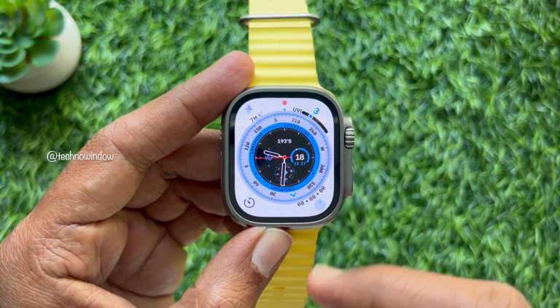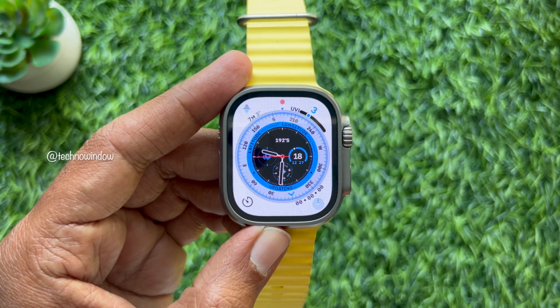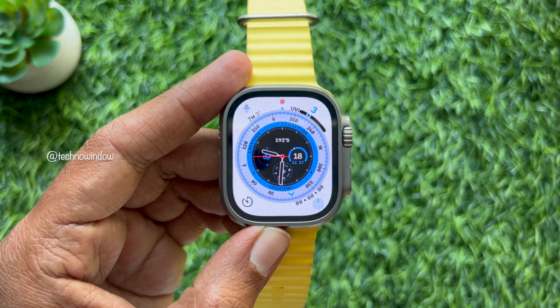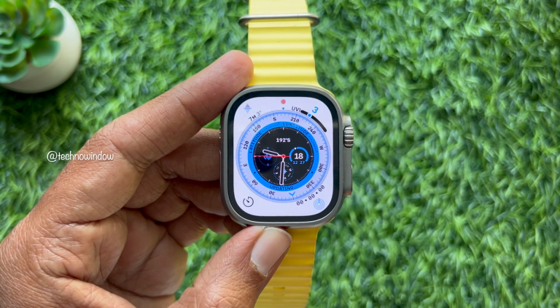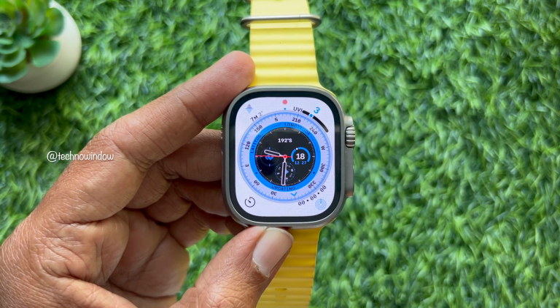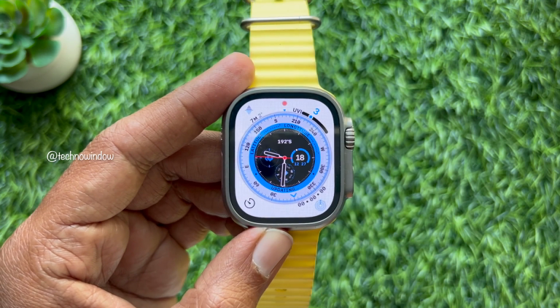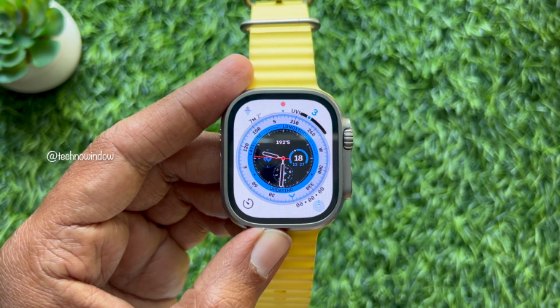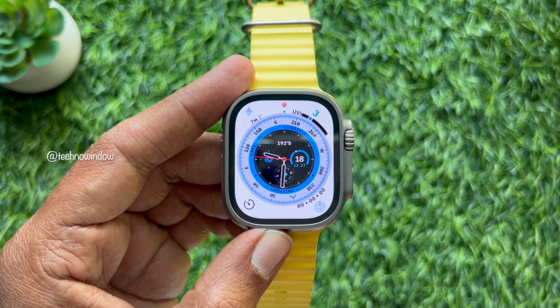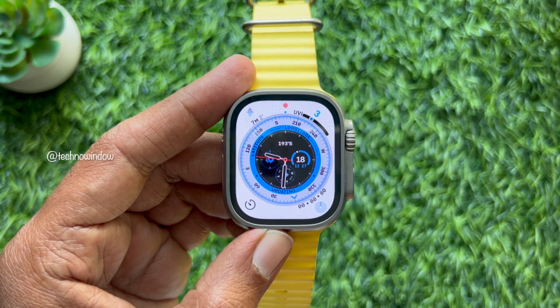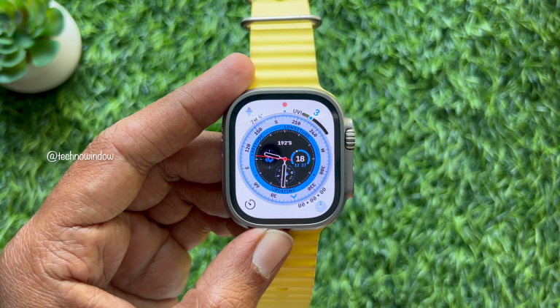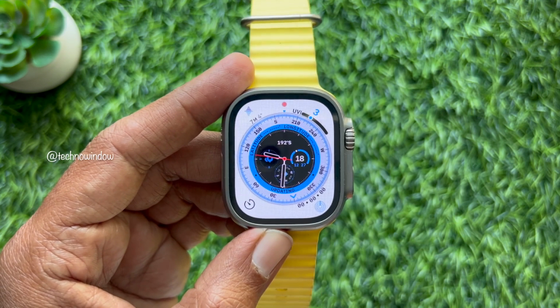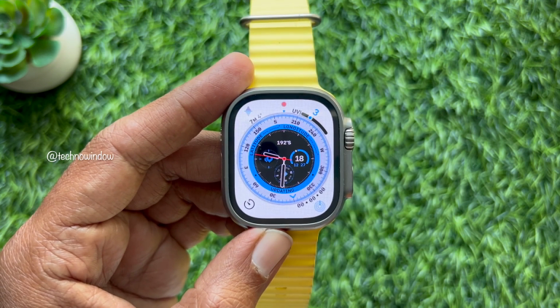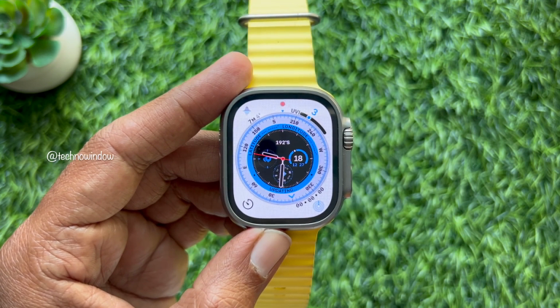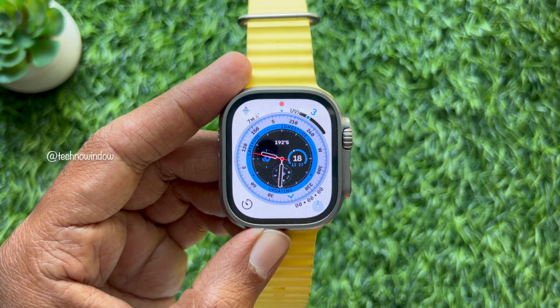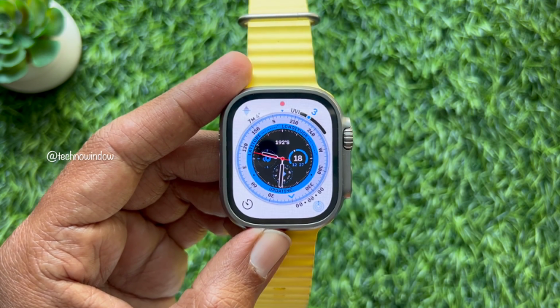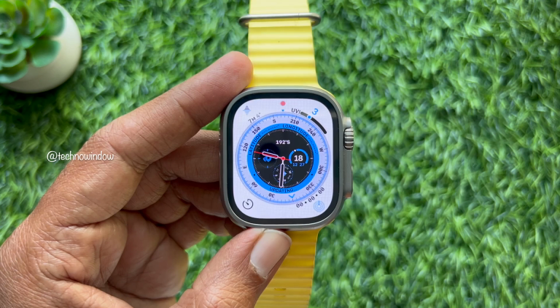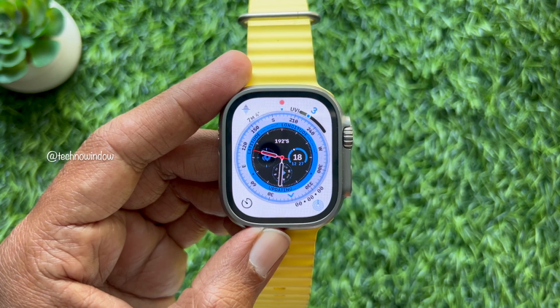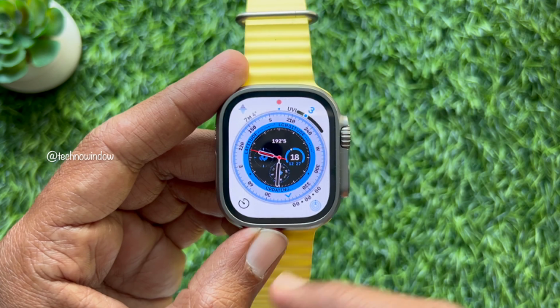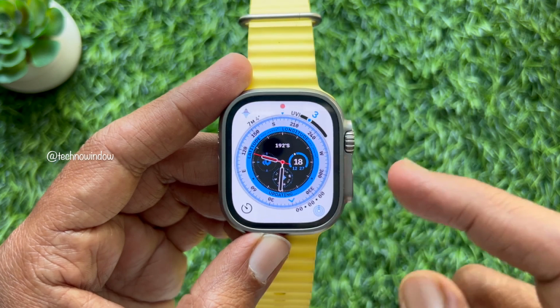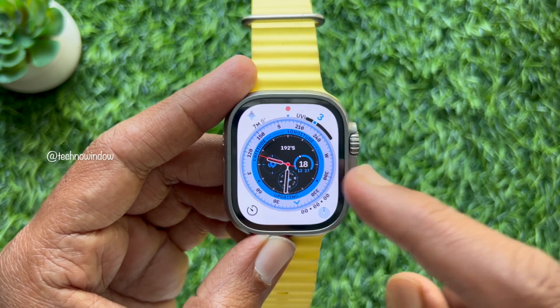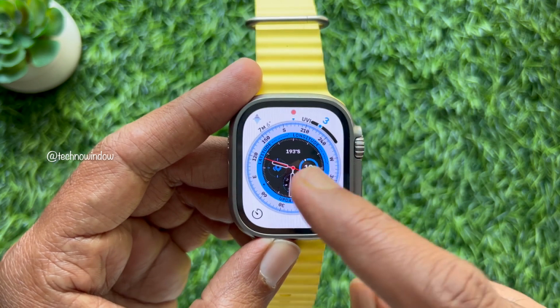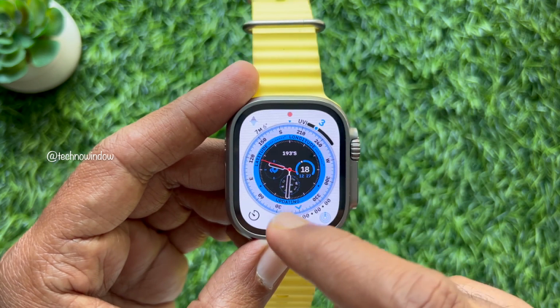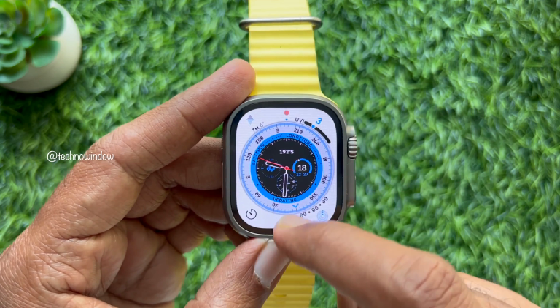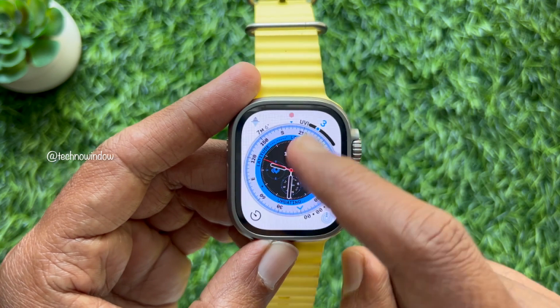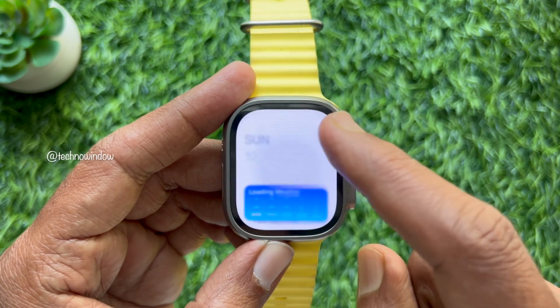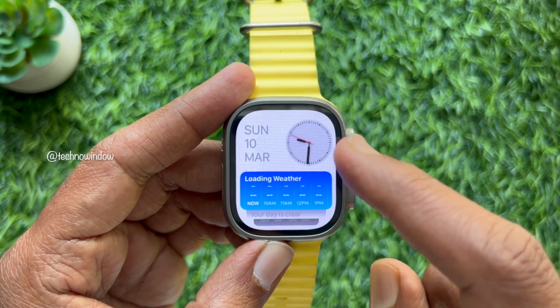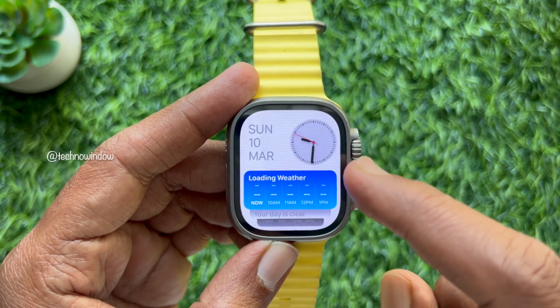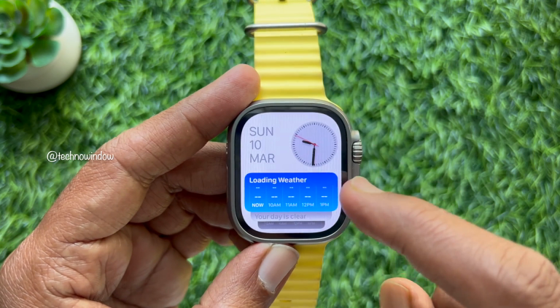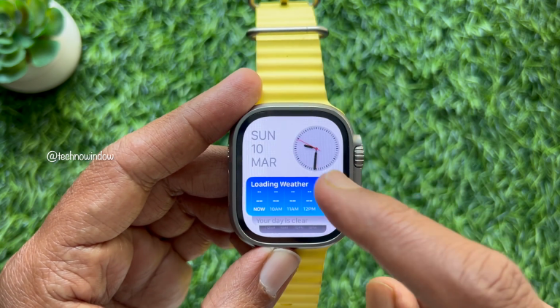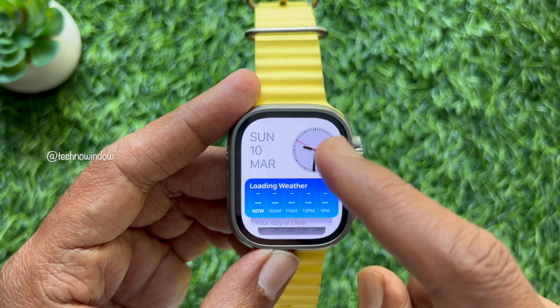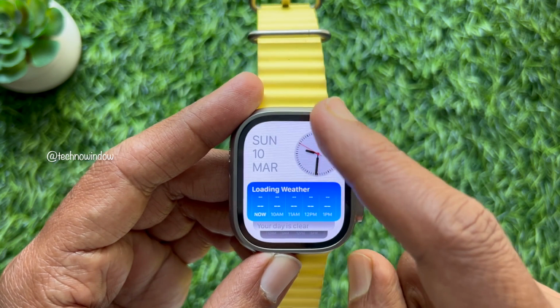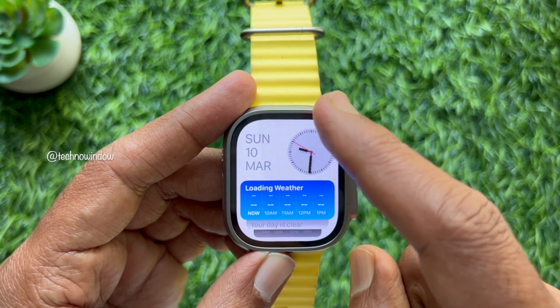So these are the steps to lock your Apple Watch screen to prevent accidental touch.